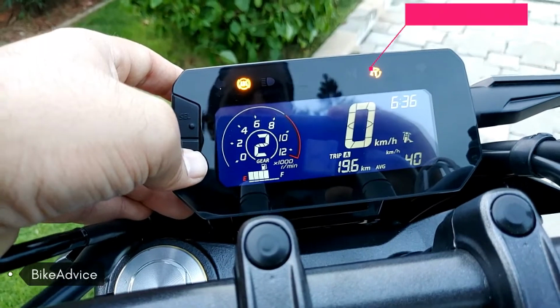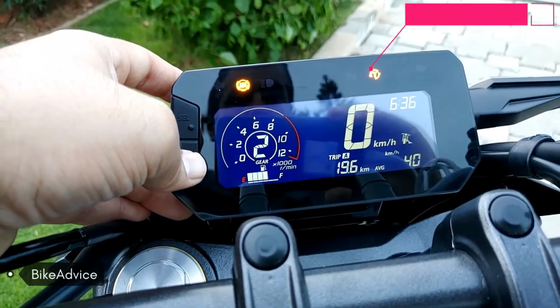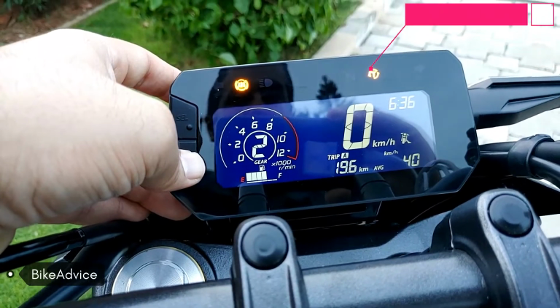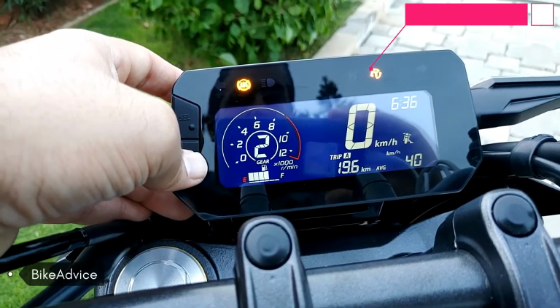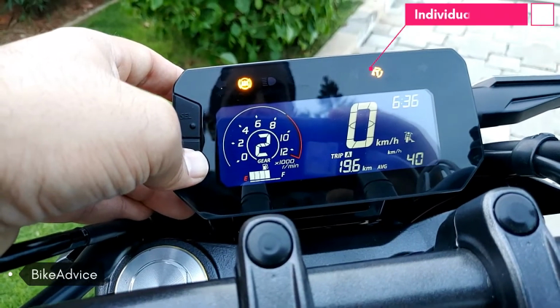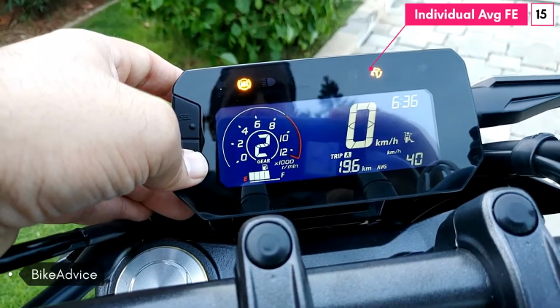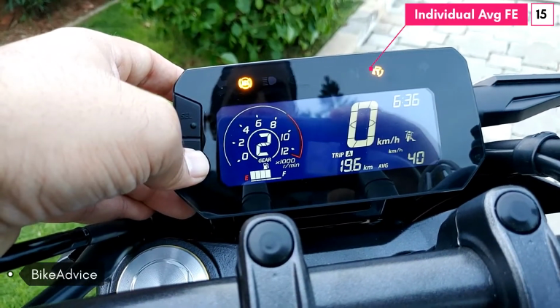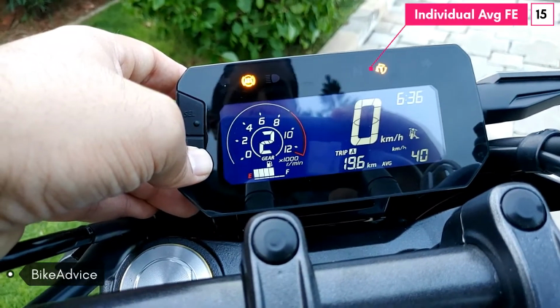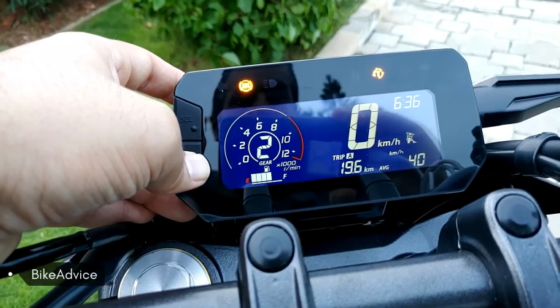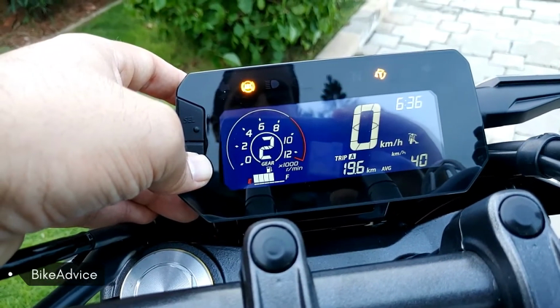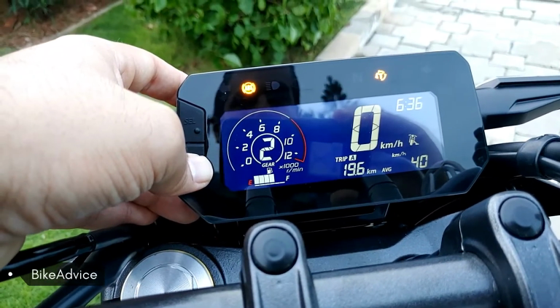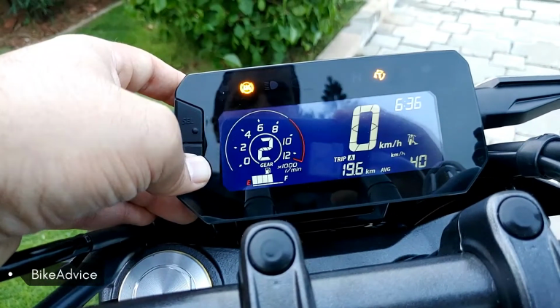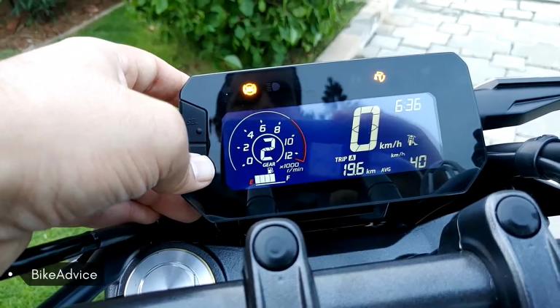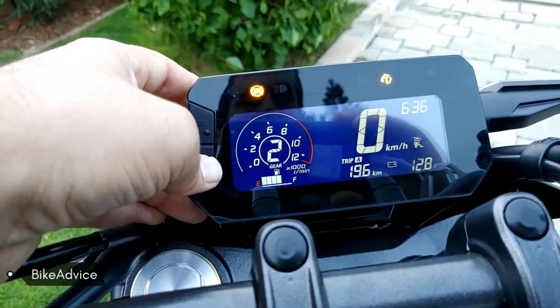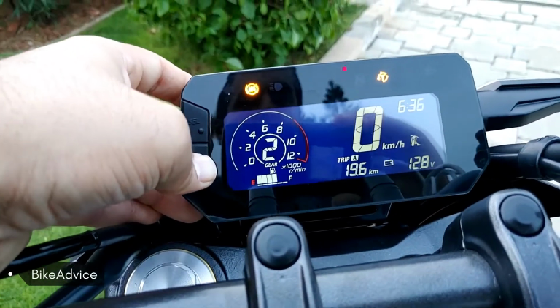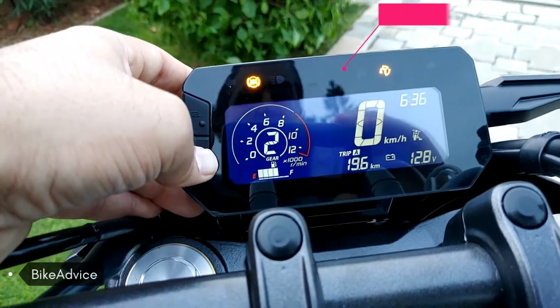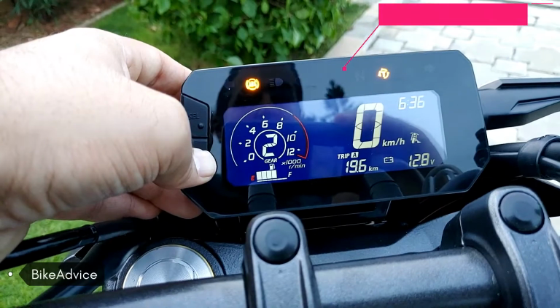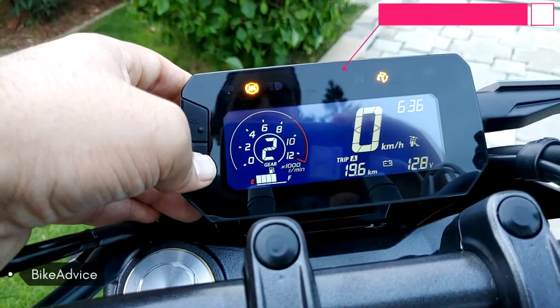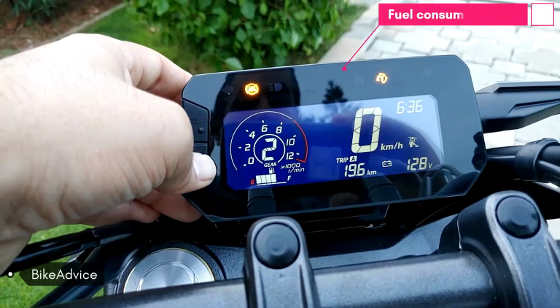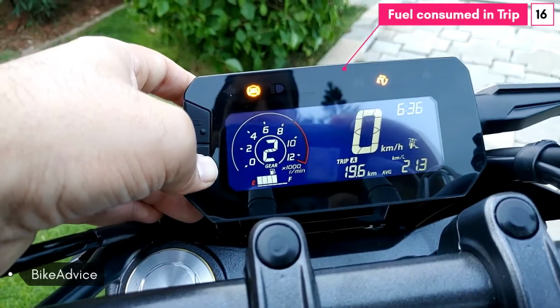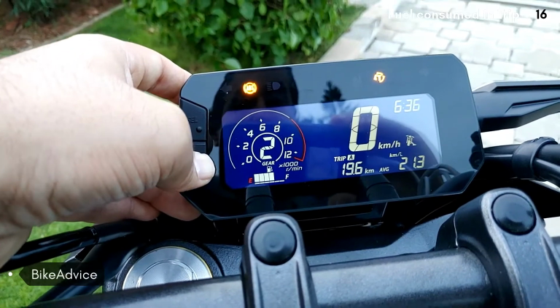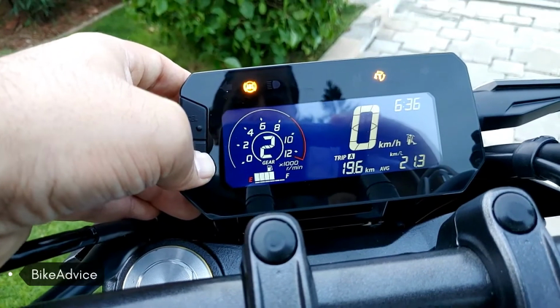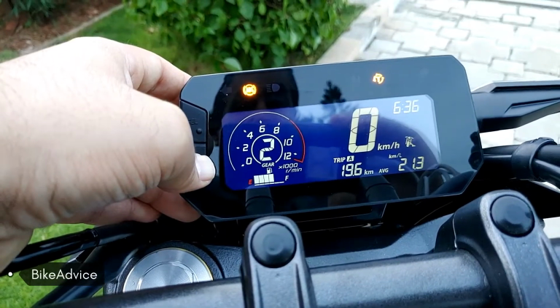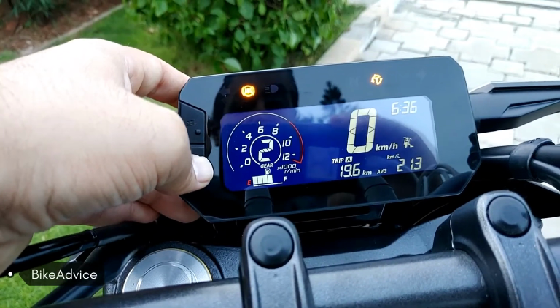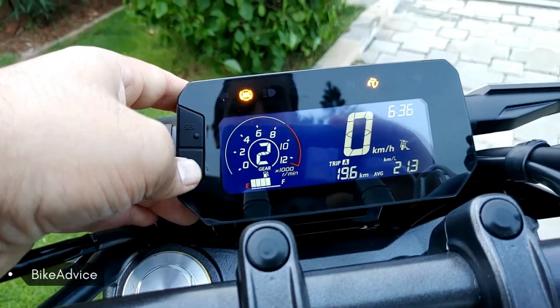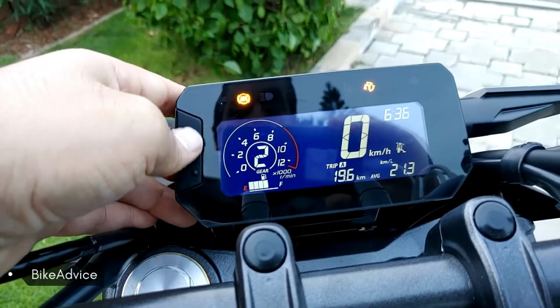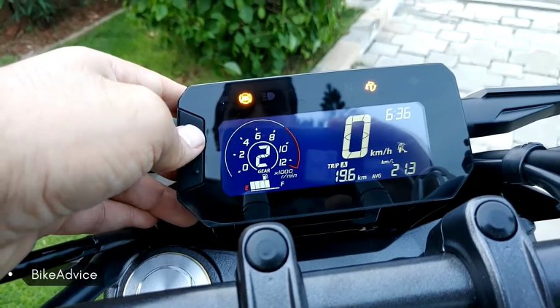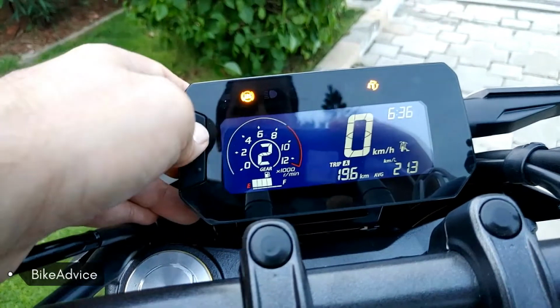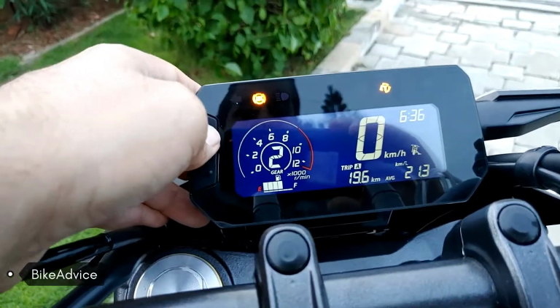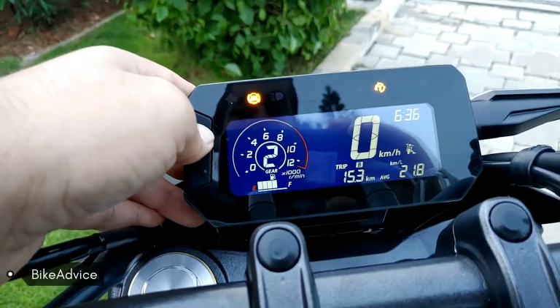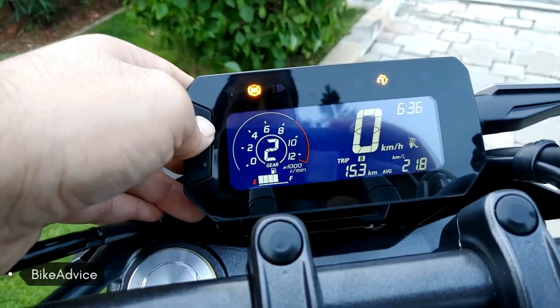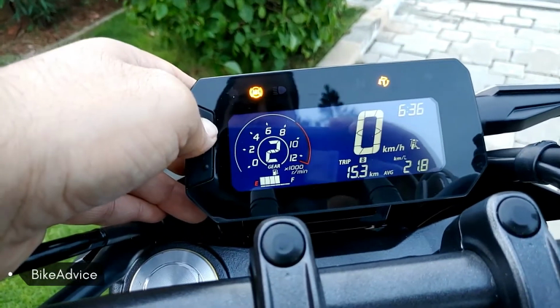This is the average speed of Trip 1, and the battery voltage remains constant there as well. Then I've moved to Trip B.